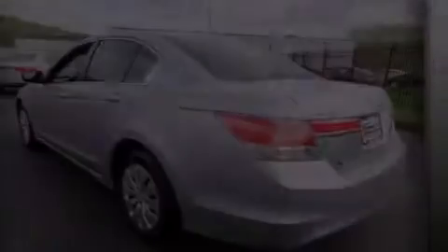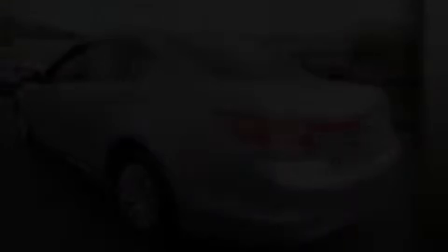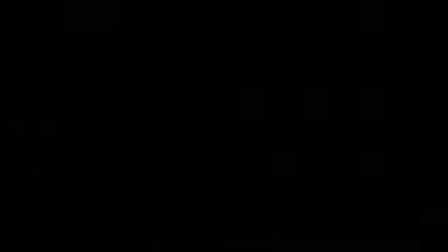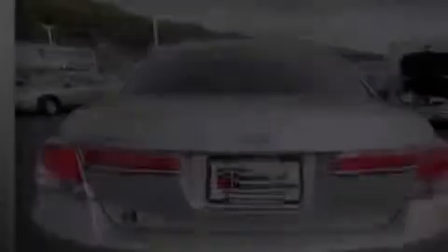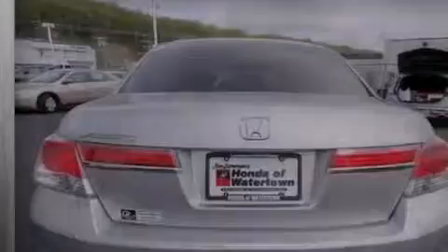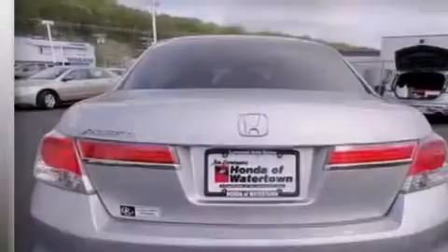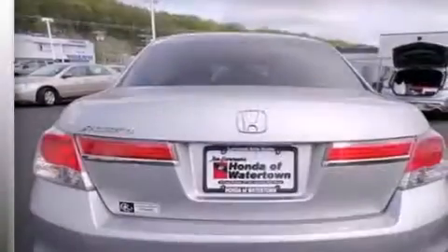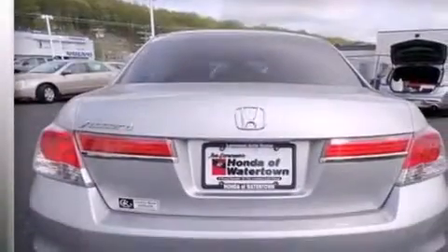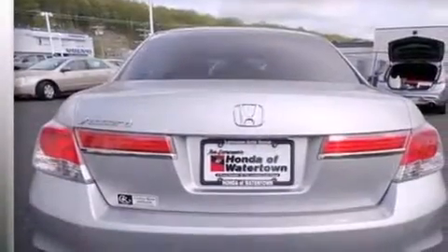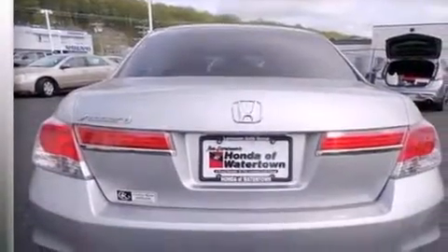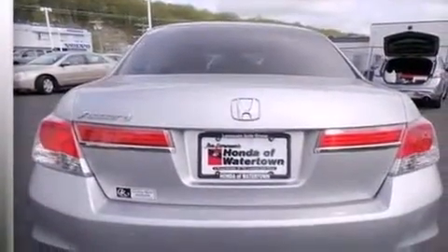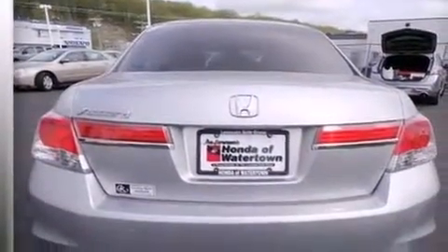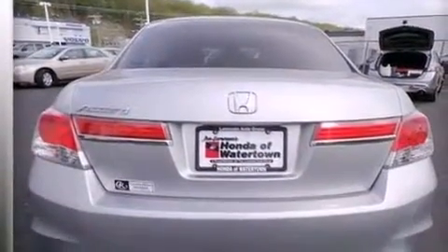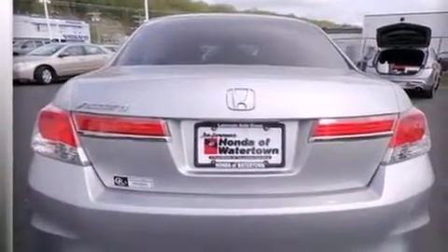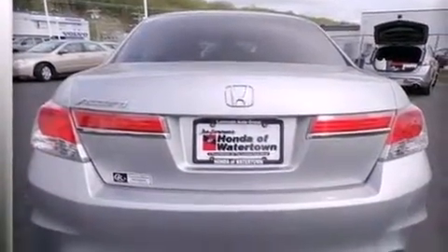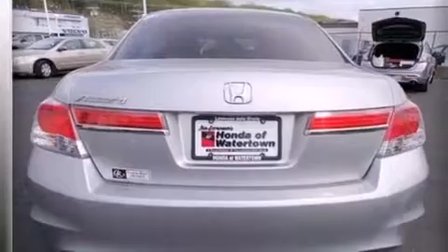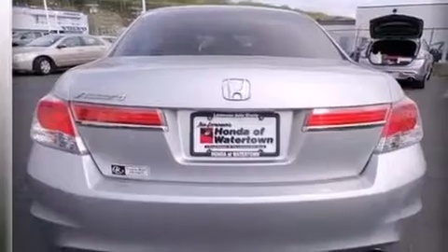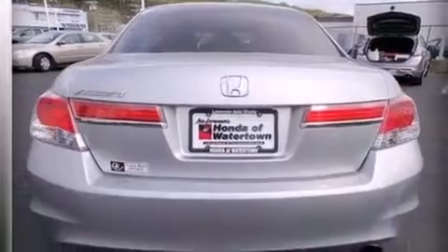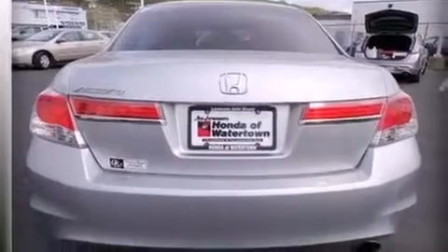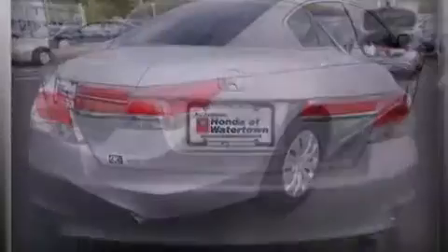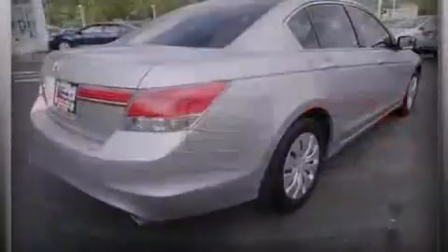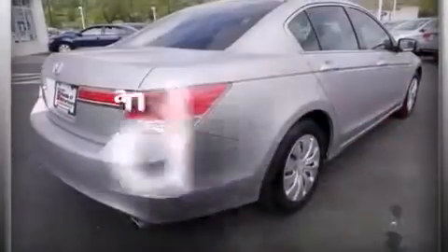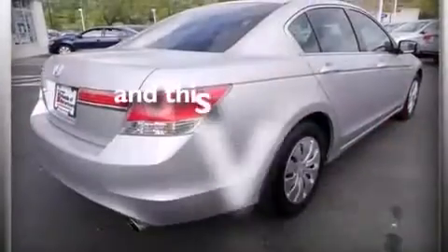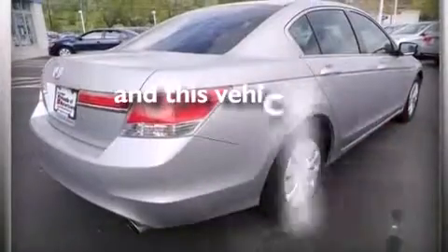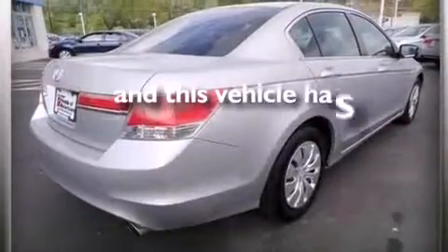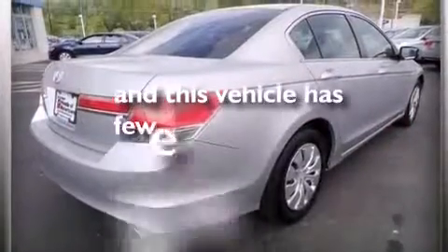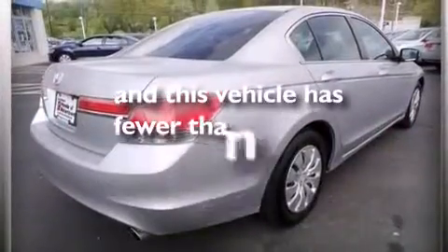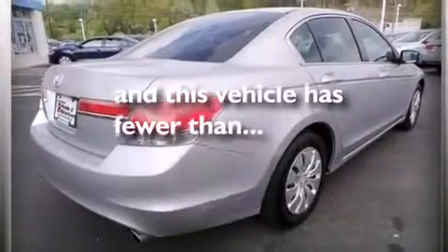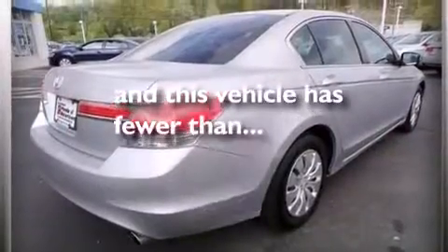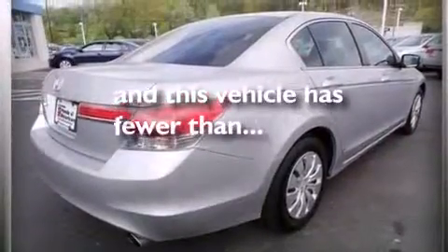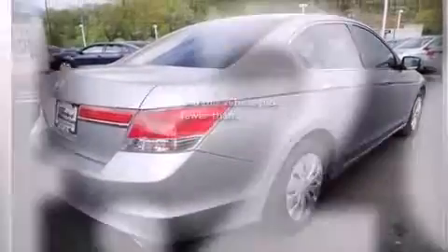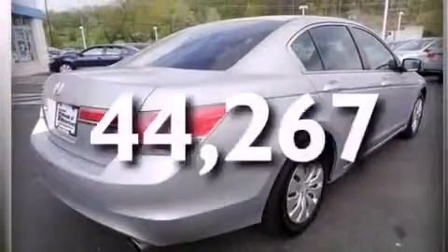Additional features include air conditioning, a pass-through rear seat, full power accessories, and this vehicle has less than 45,000 miles.